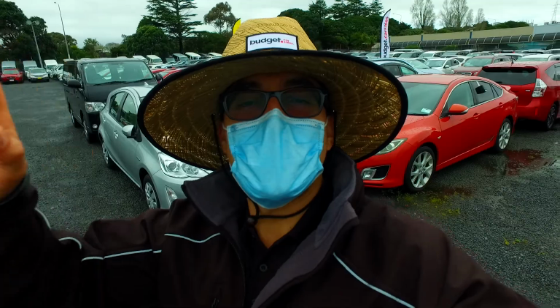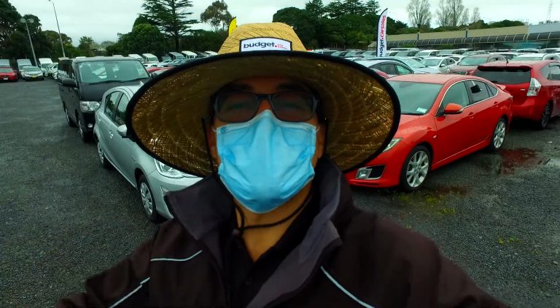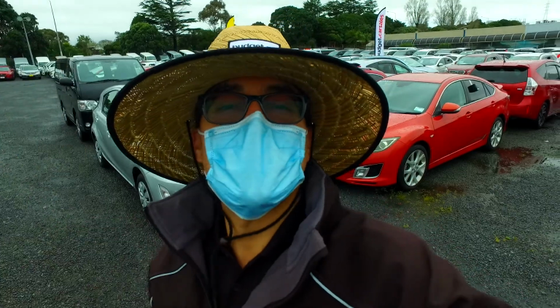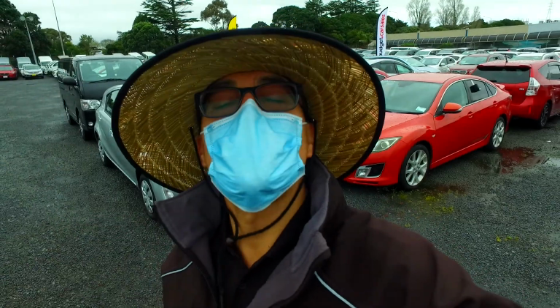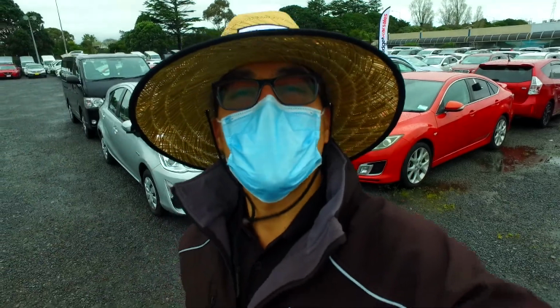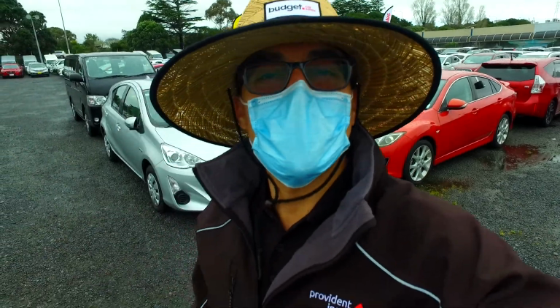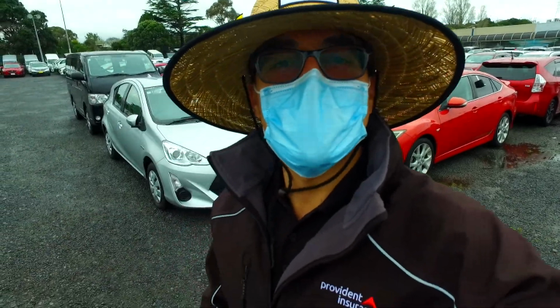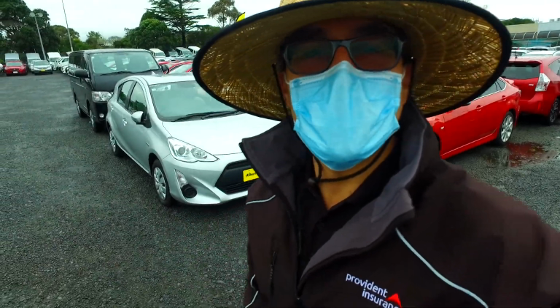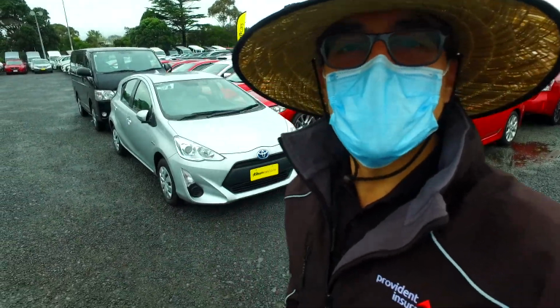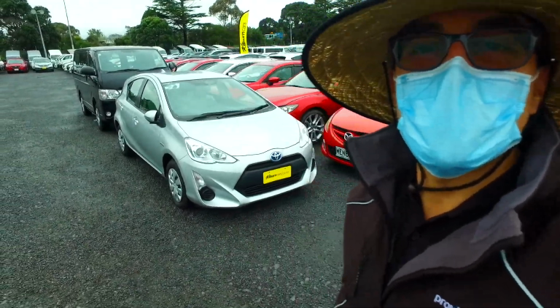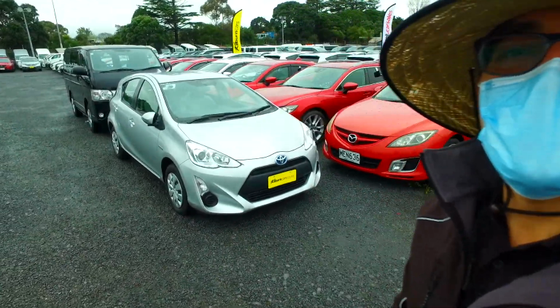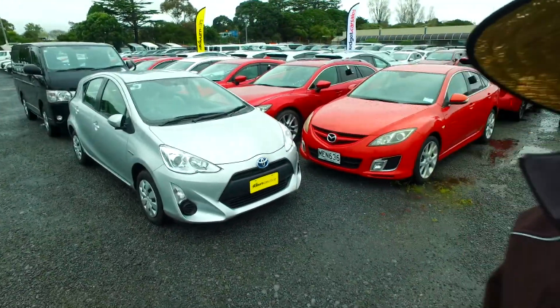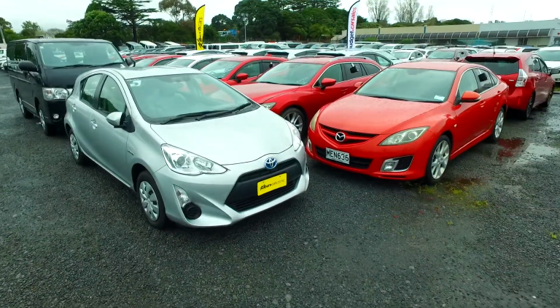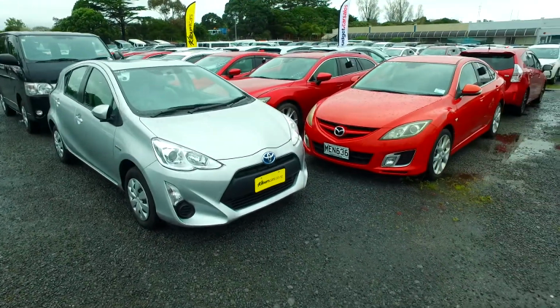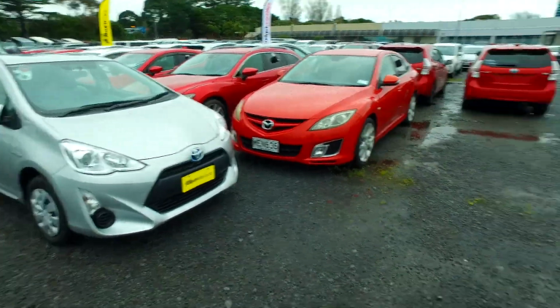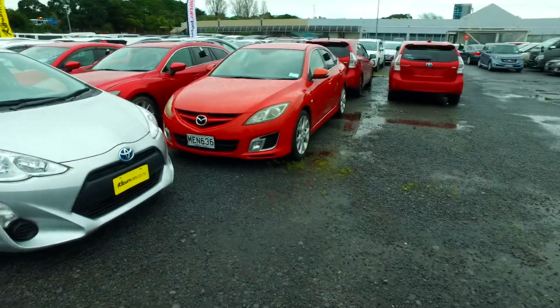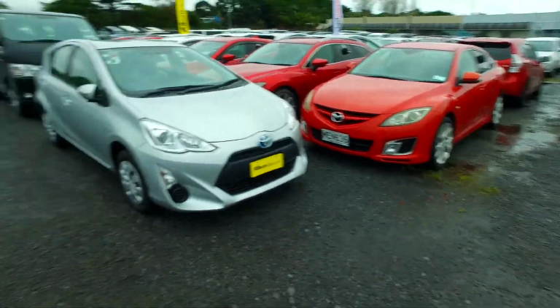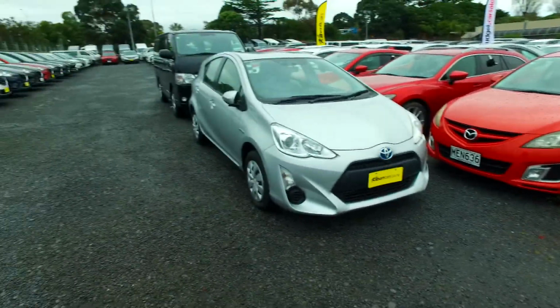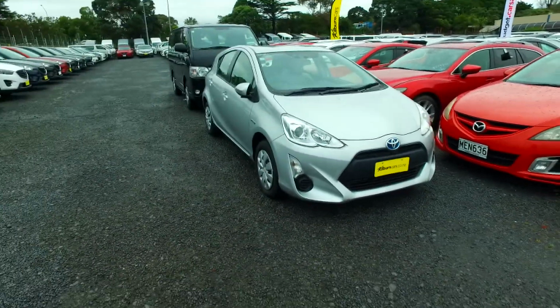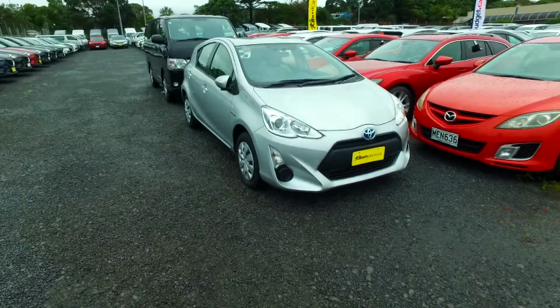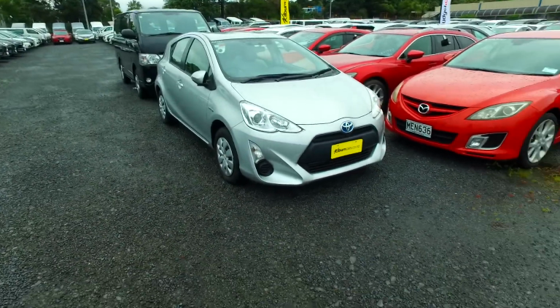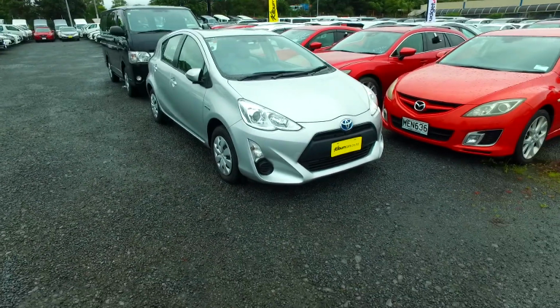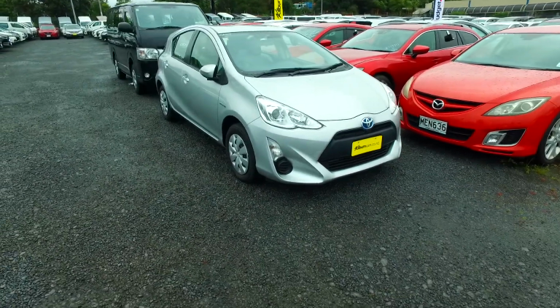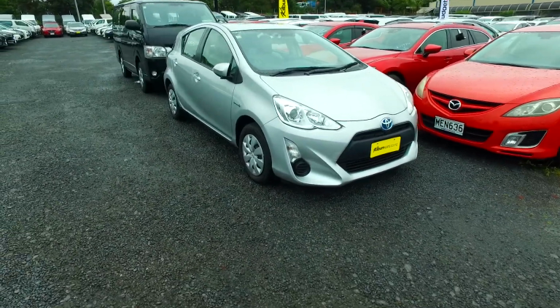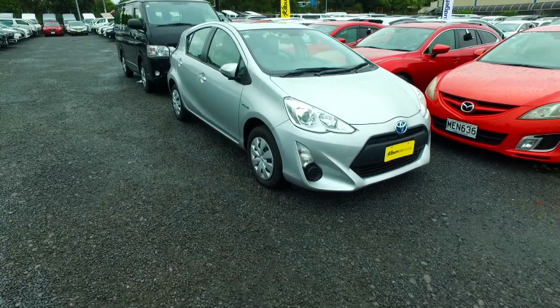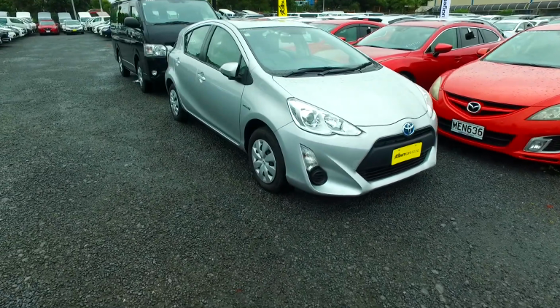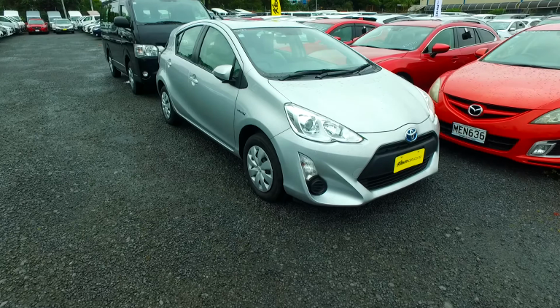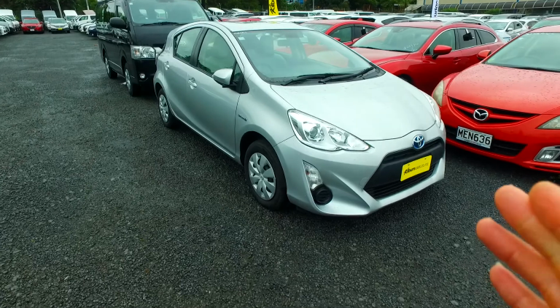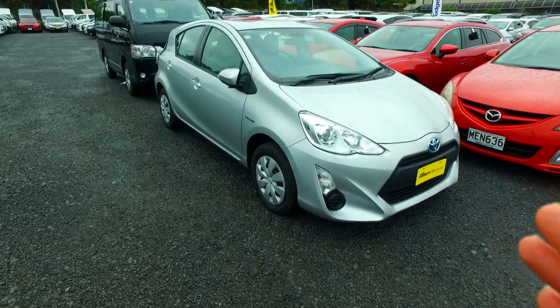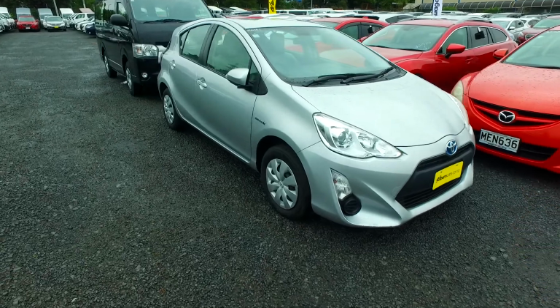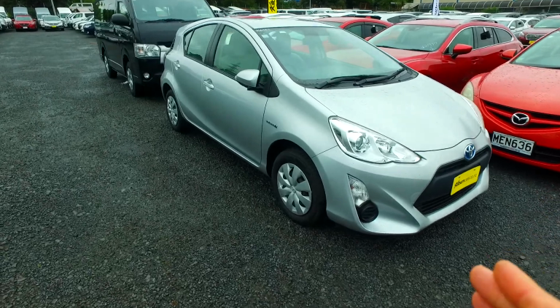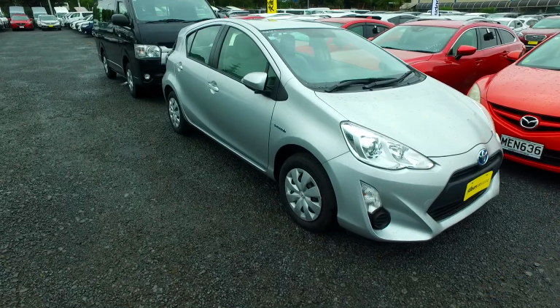Hey there Avatar, Tommy here from Budget and Kilburn Cars in Manica. Thank you for your email inquiry in regards to this particular Tordak.